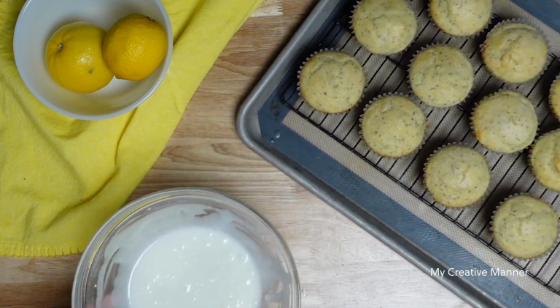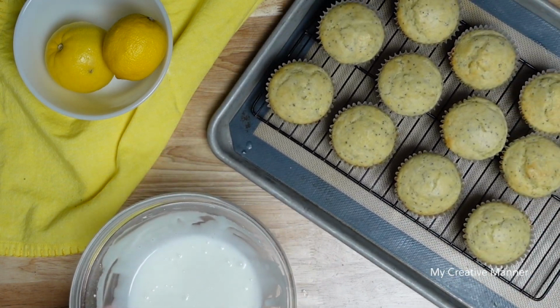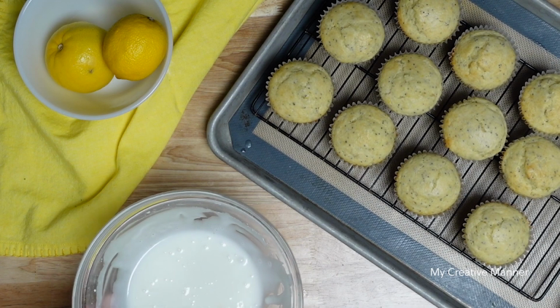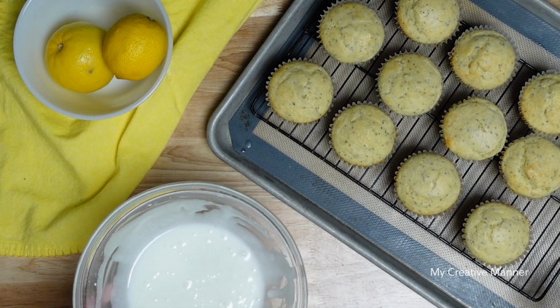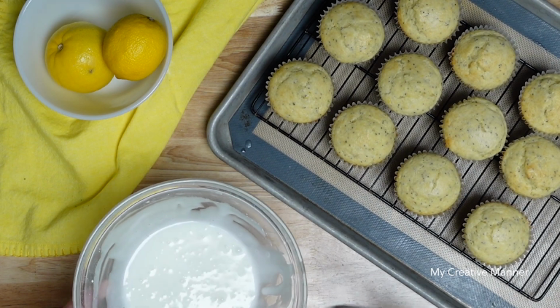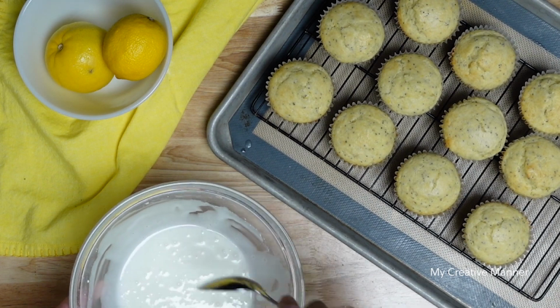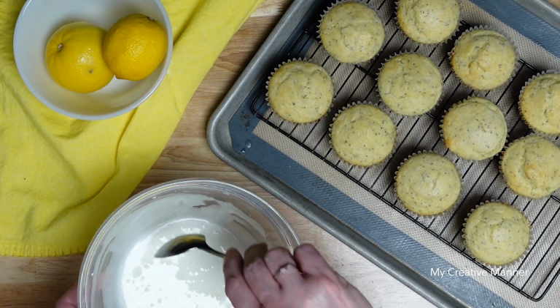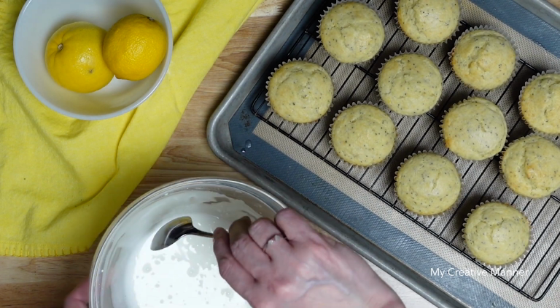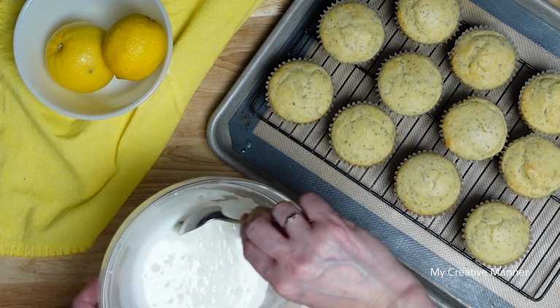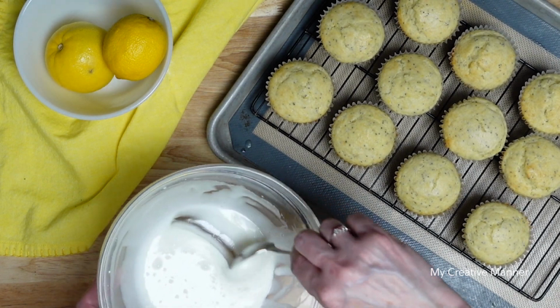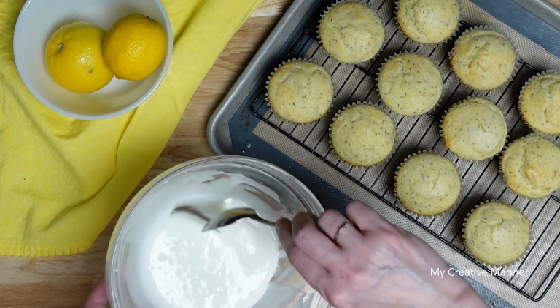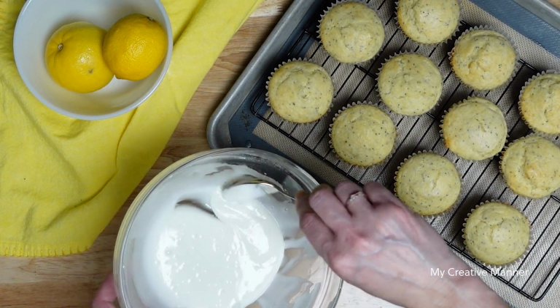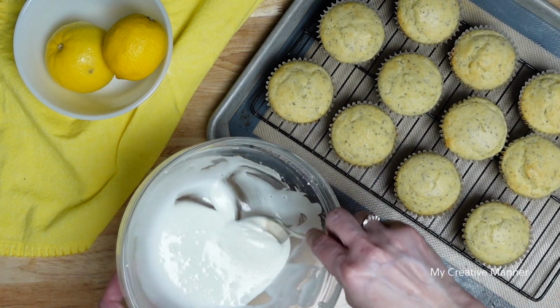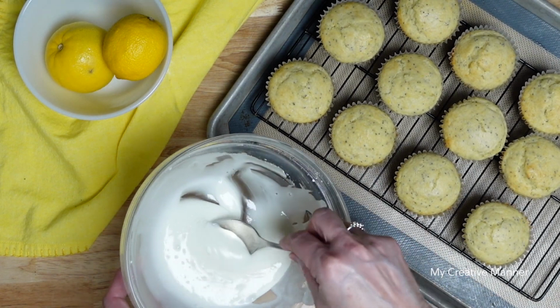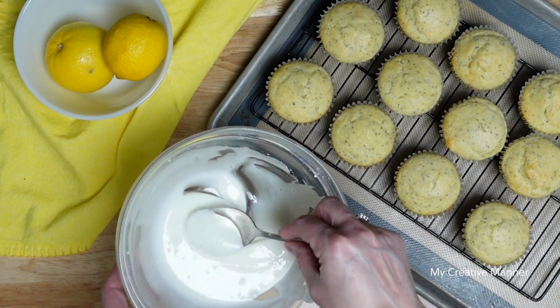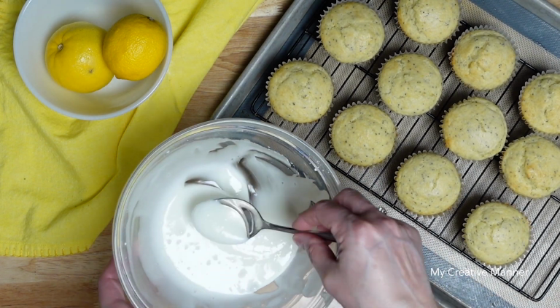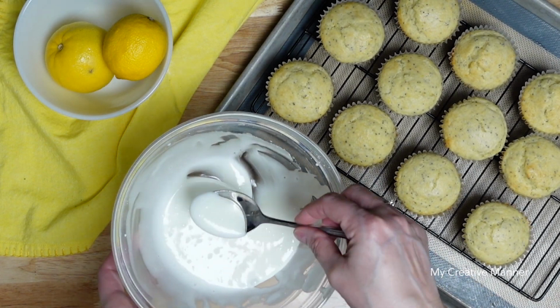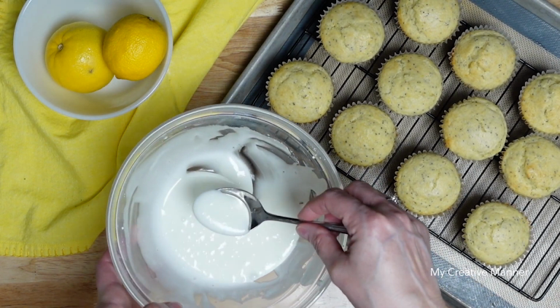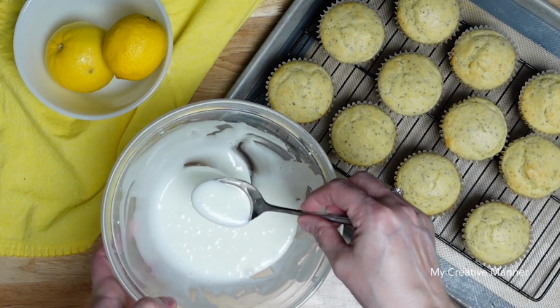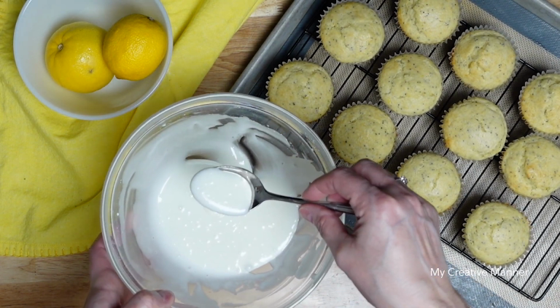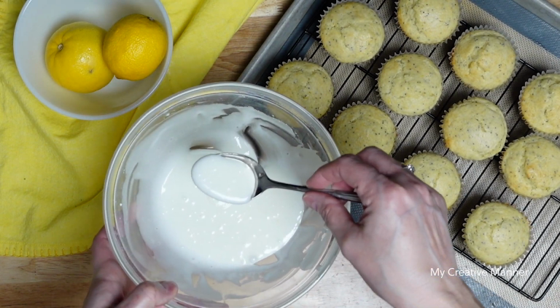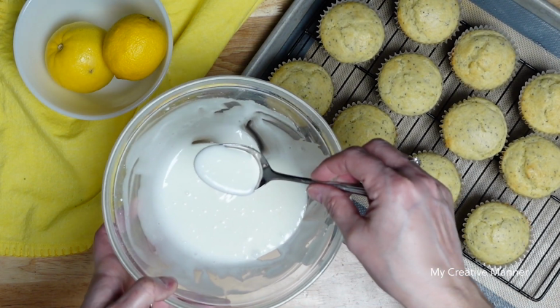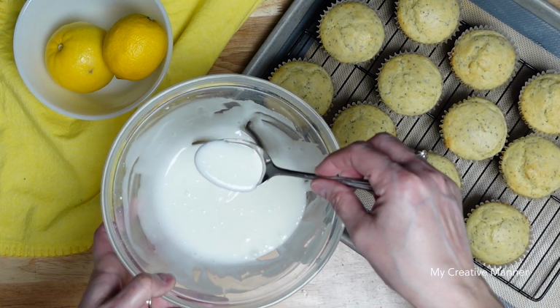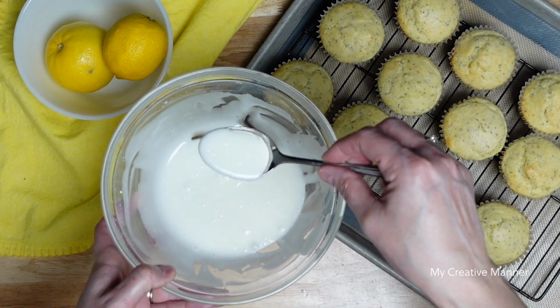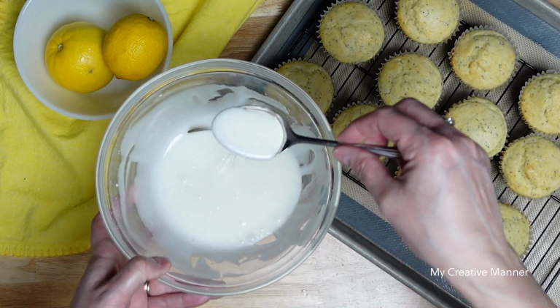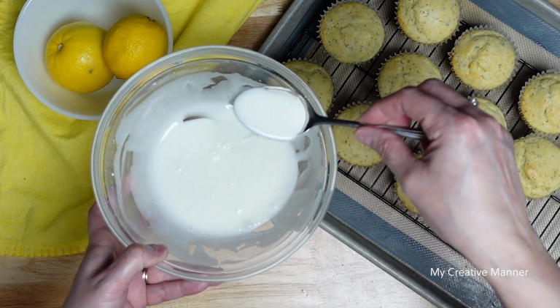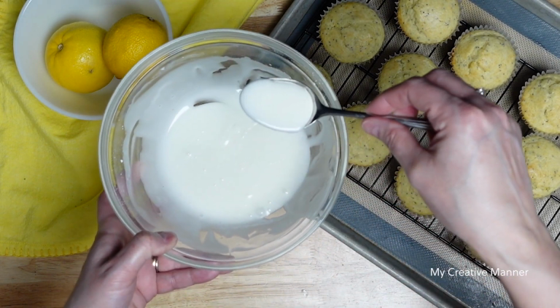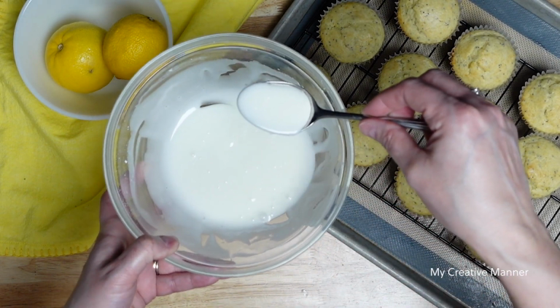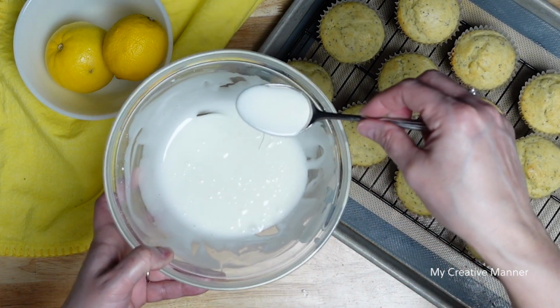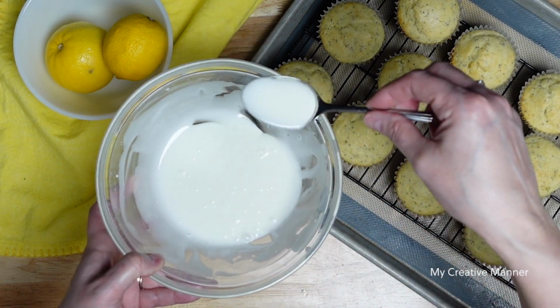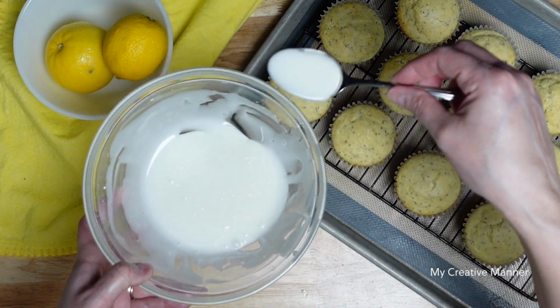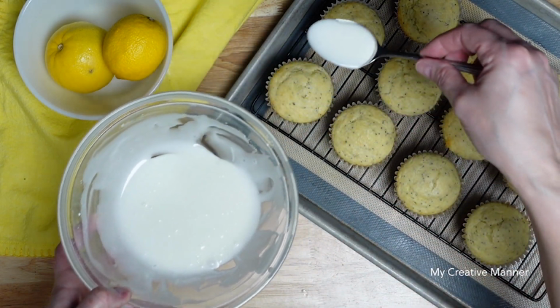And then we're going to put this glaze right on top of the muffins.